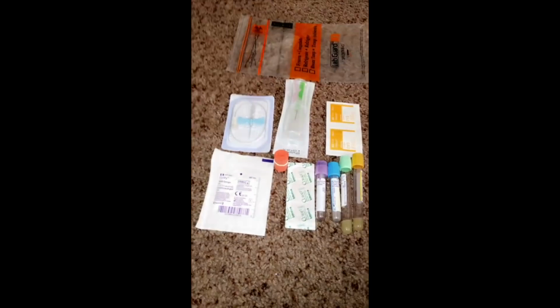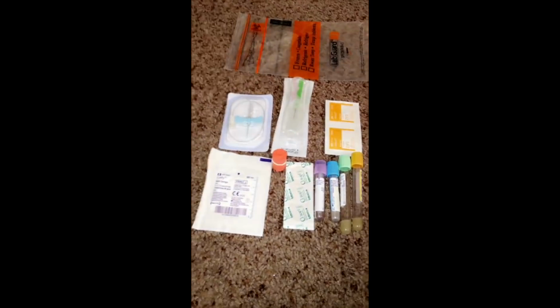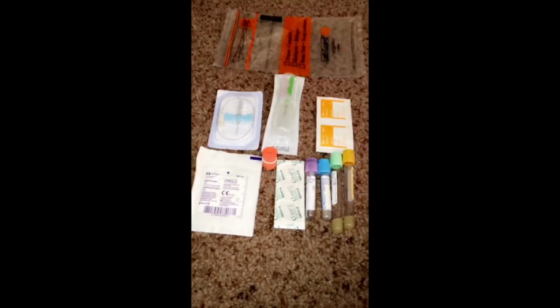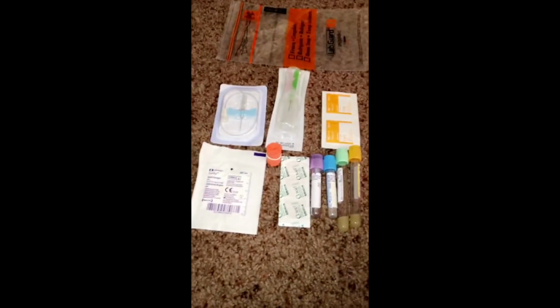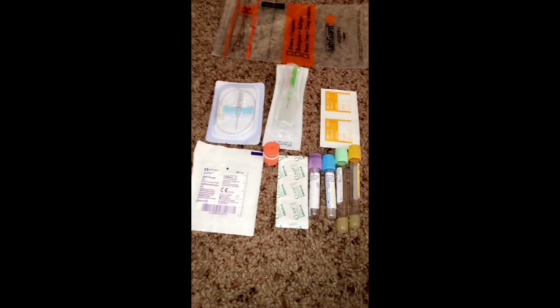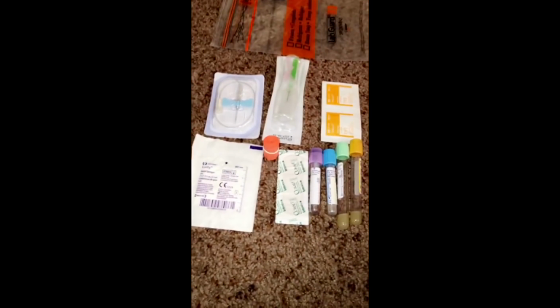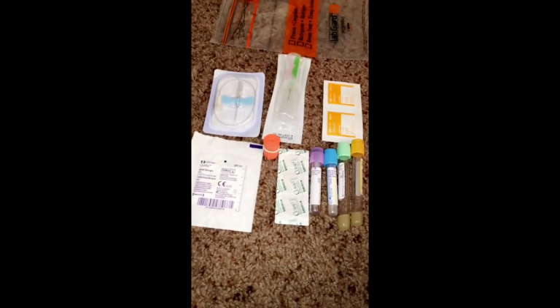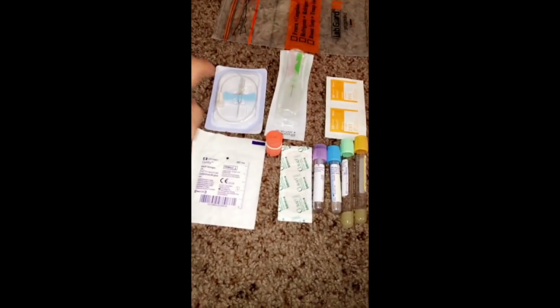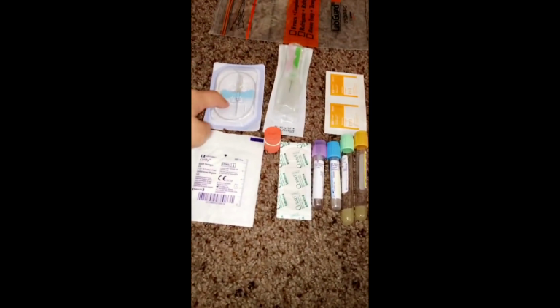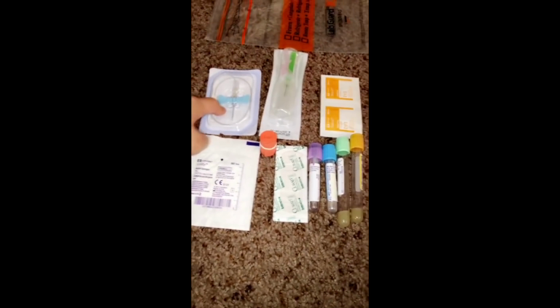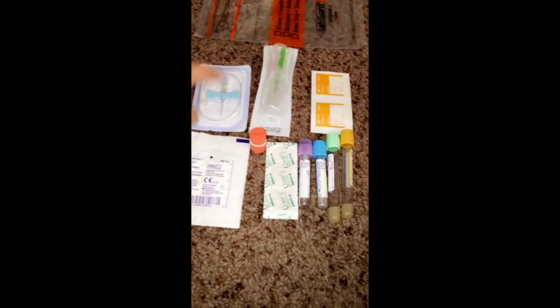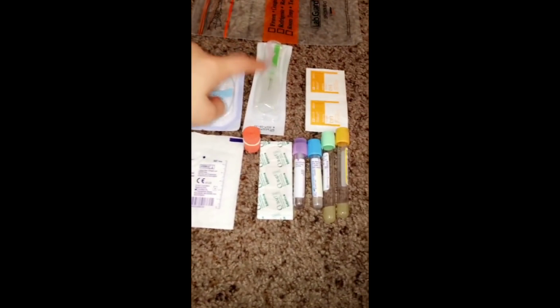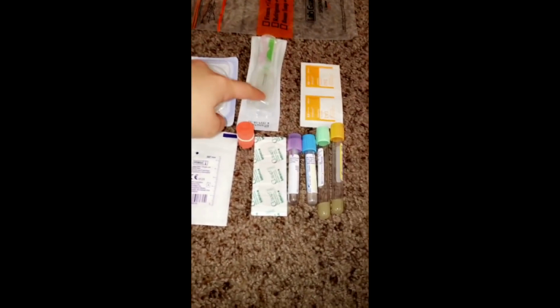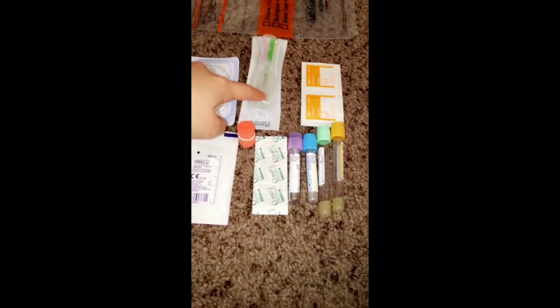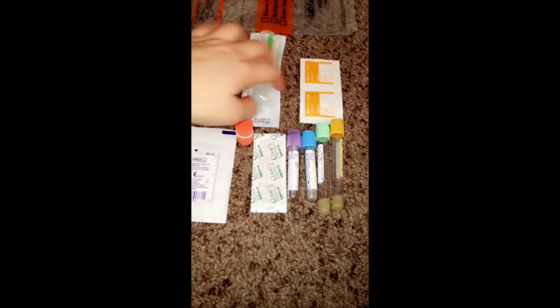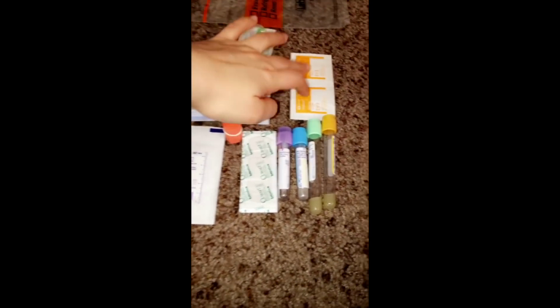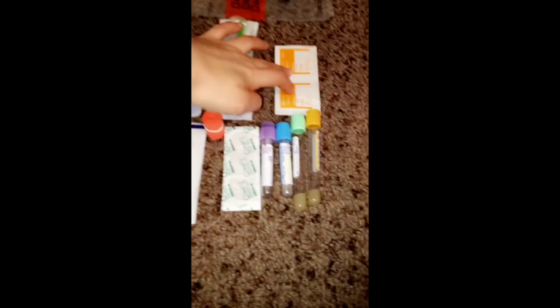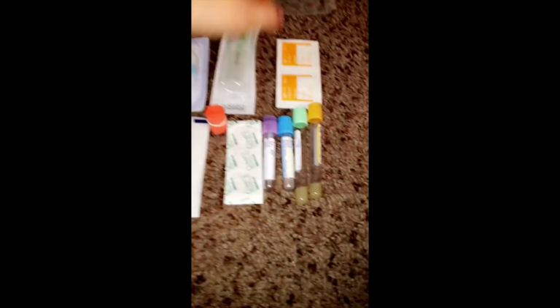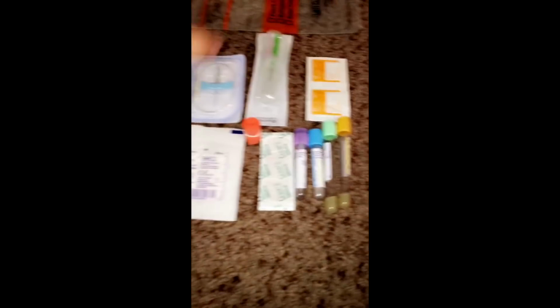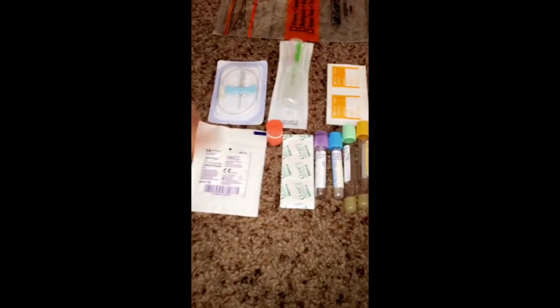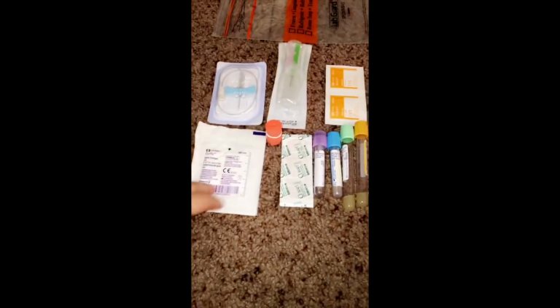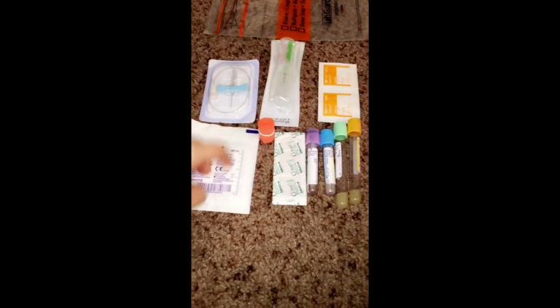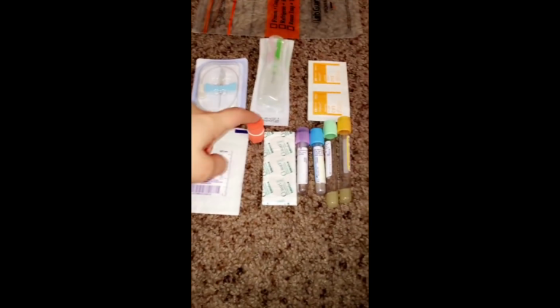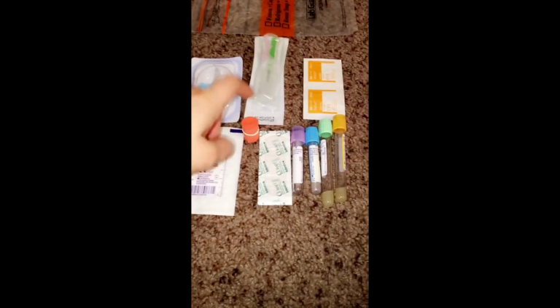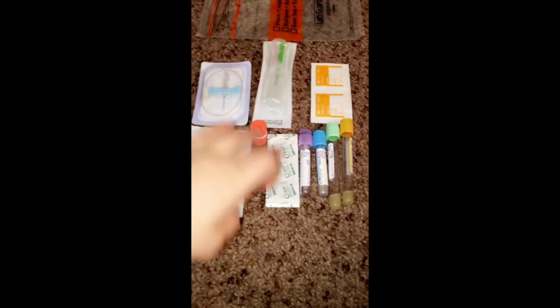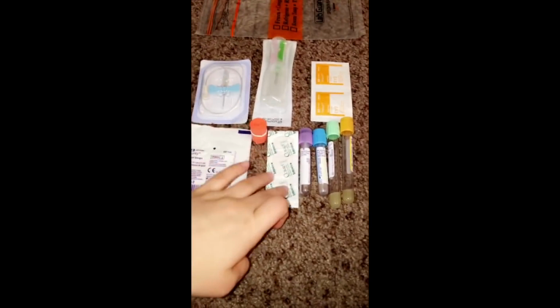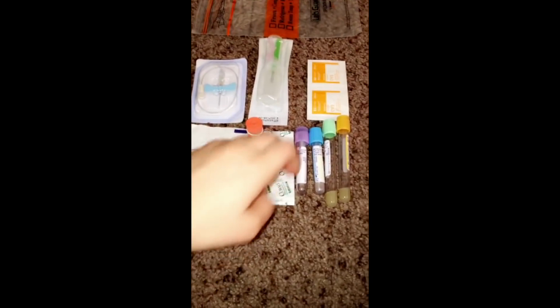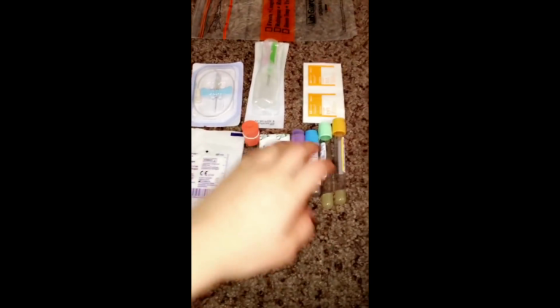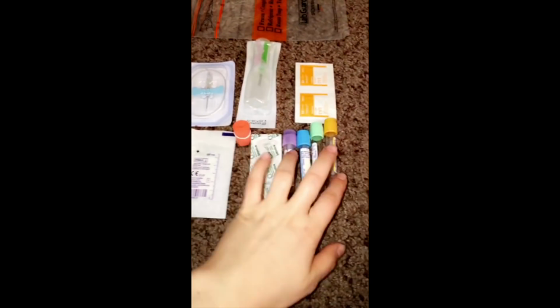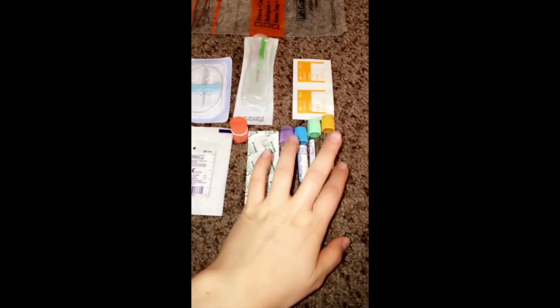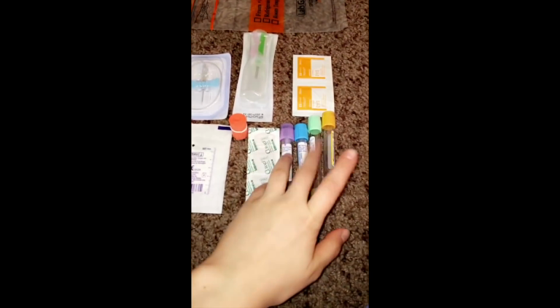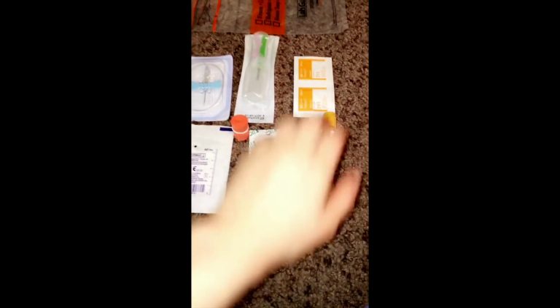So let's talk about names. This is a butterfly, this is a vacutainer, alcohol swabs, gauze, tourniquet, band-aids, and tubes.